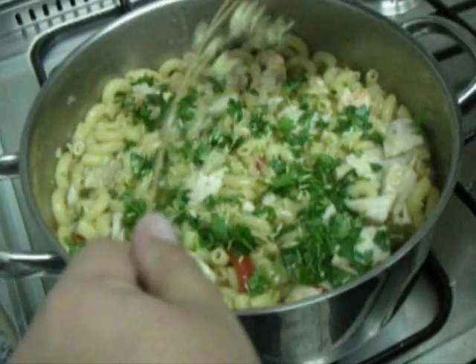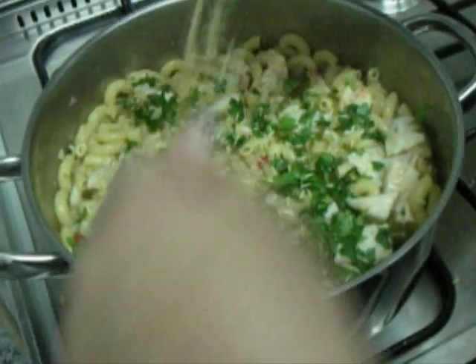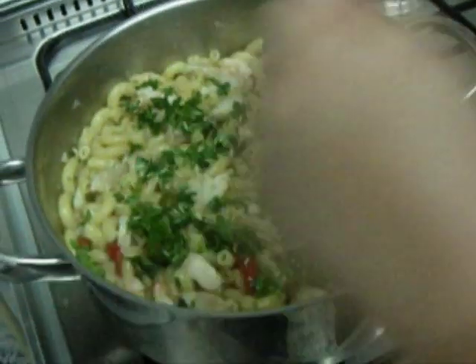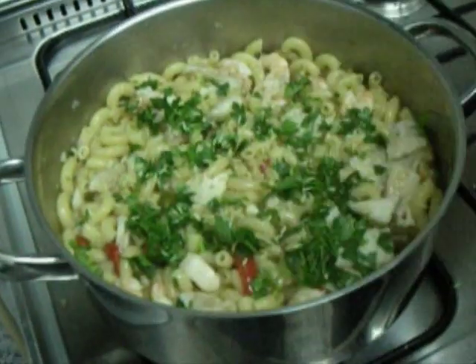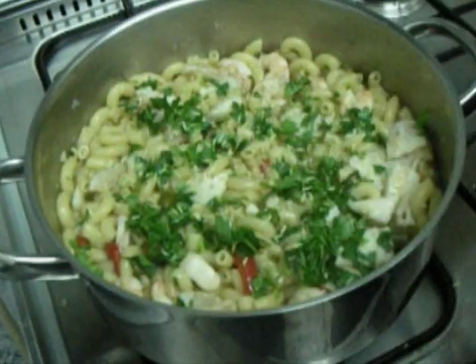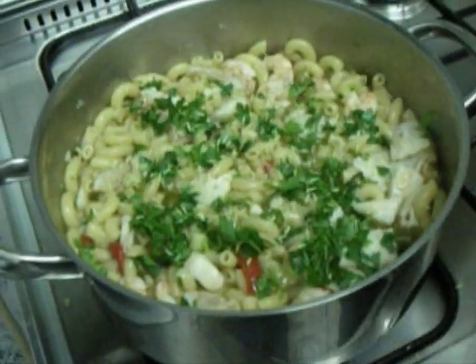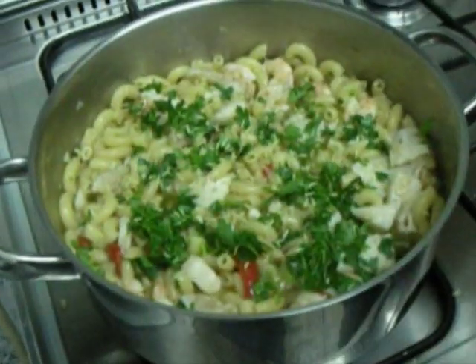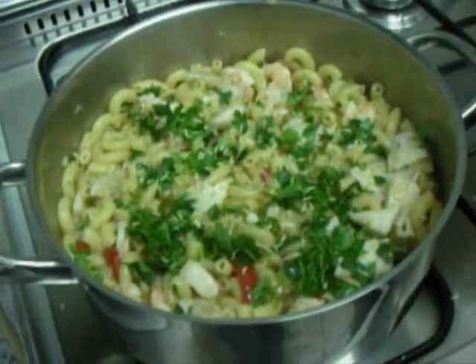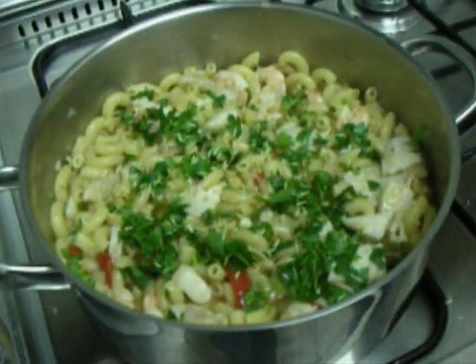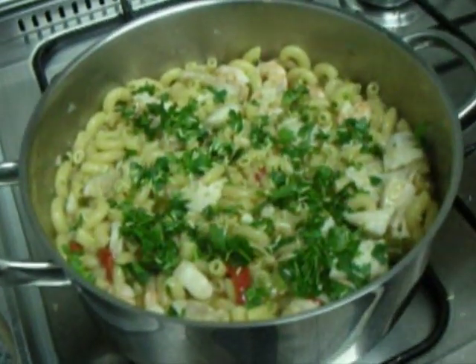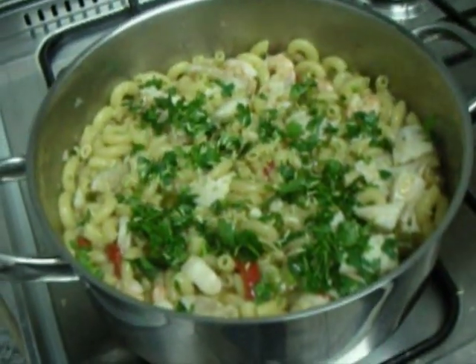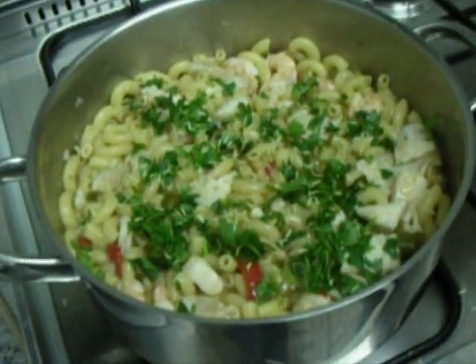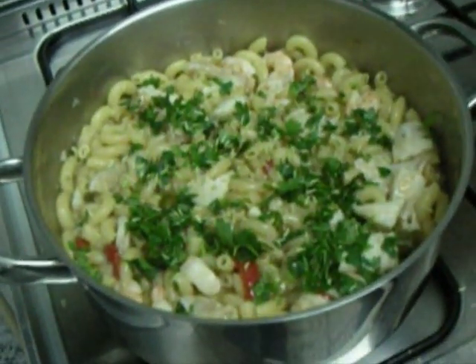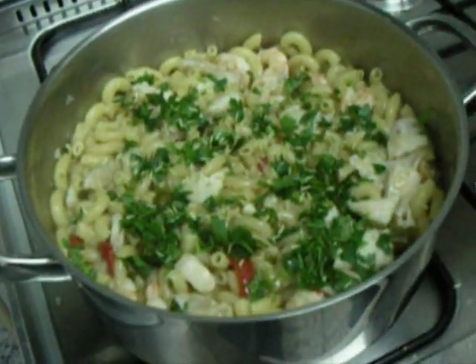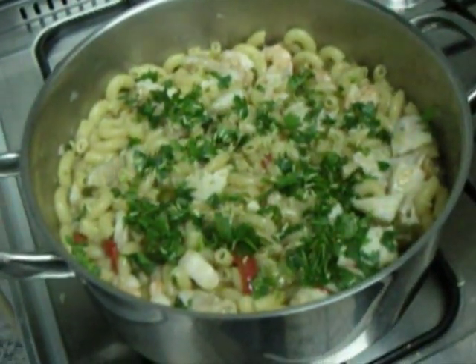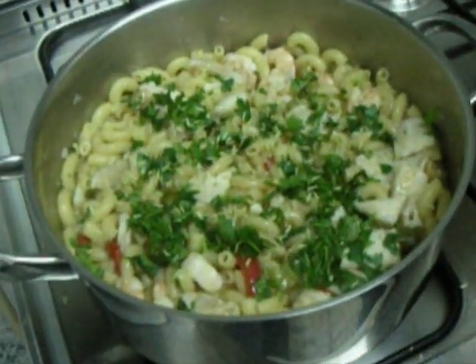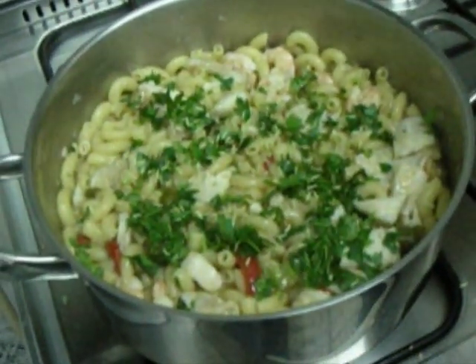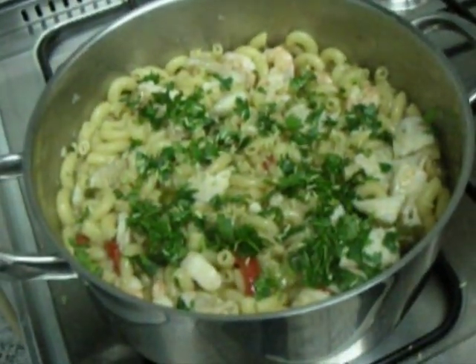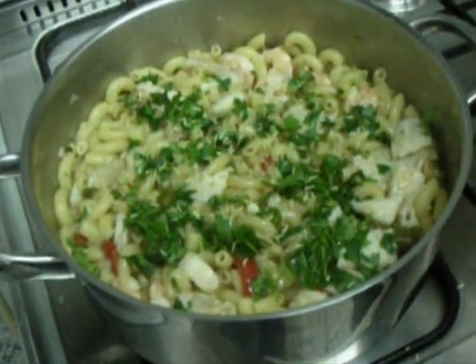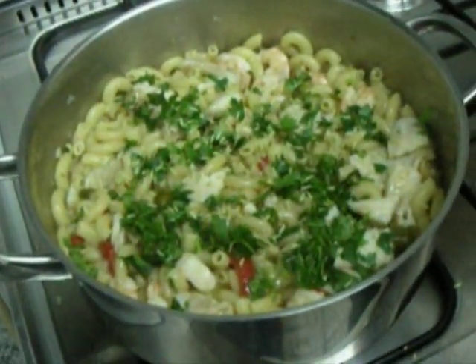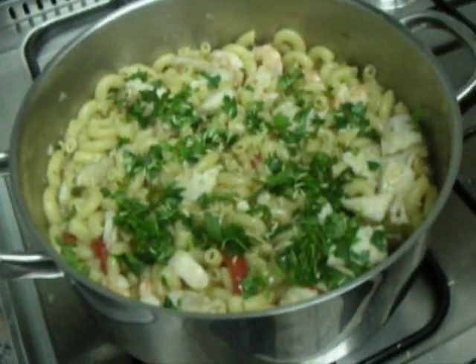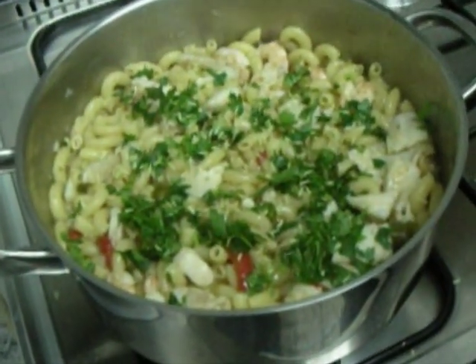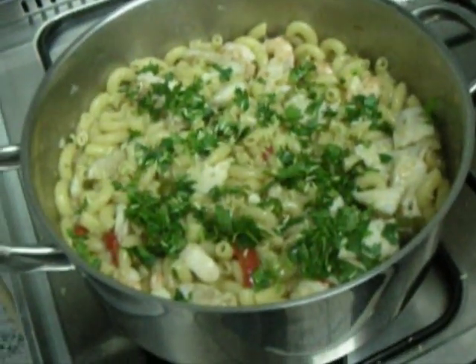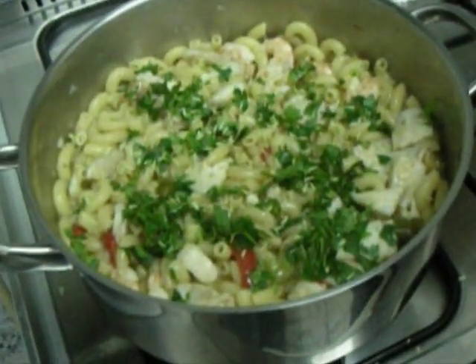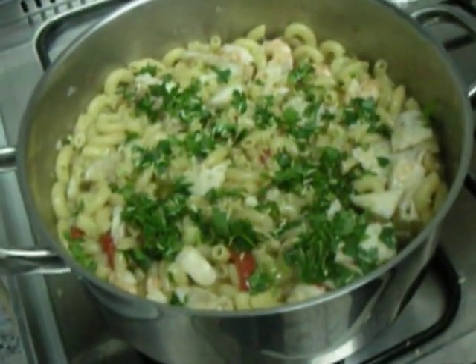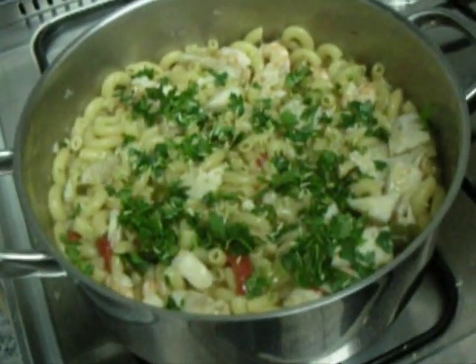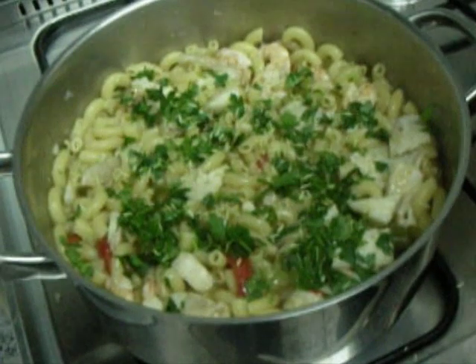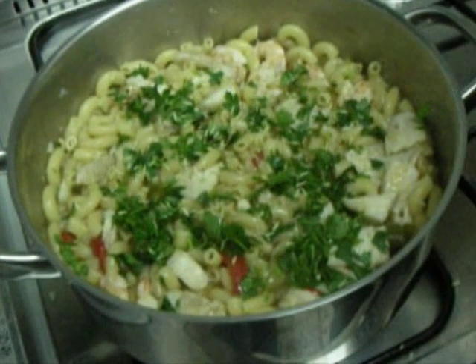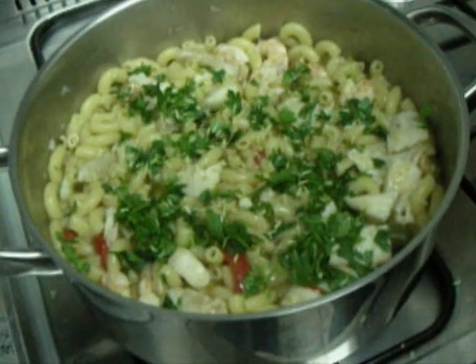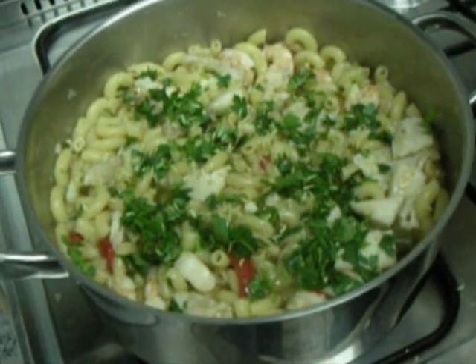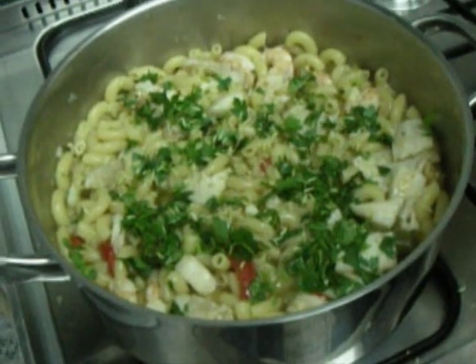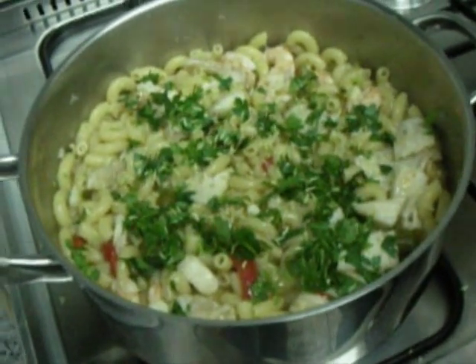I hope you enjoy it. In Portuguese you say Masada de Peixe.